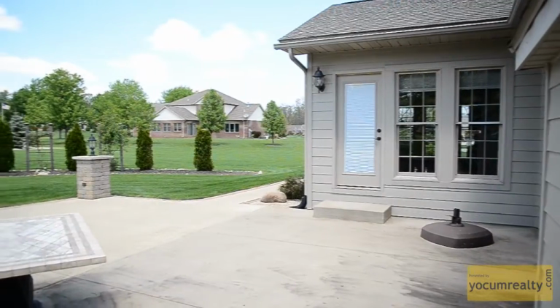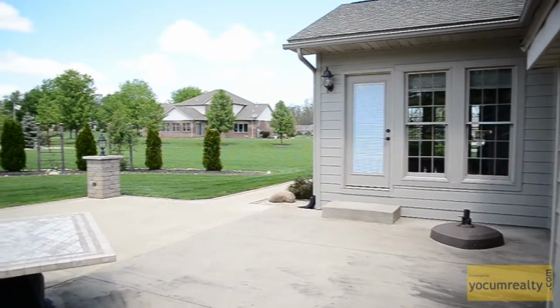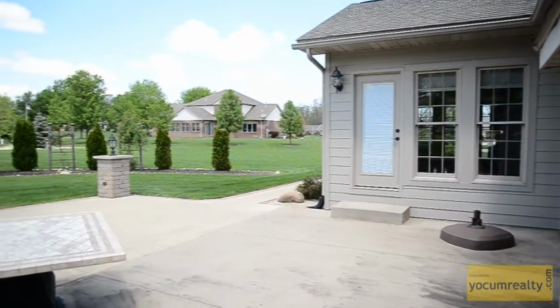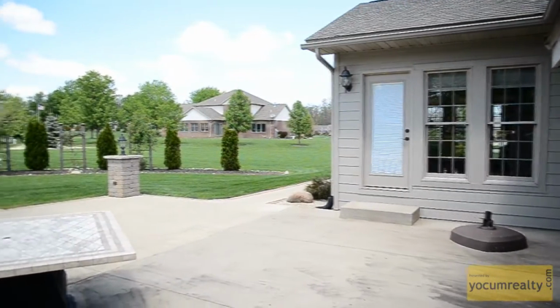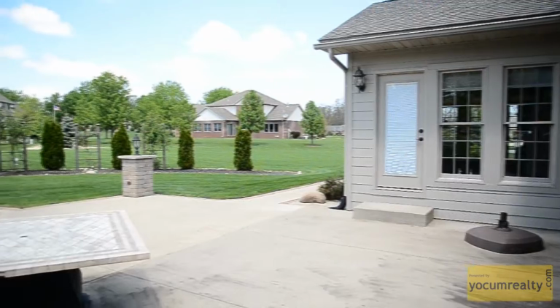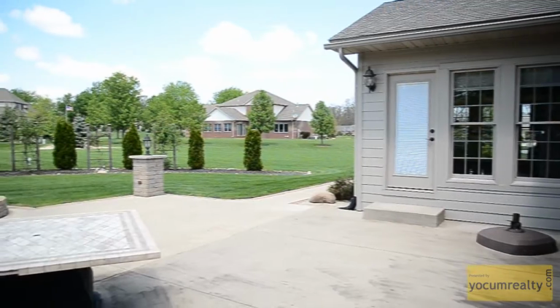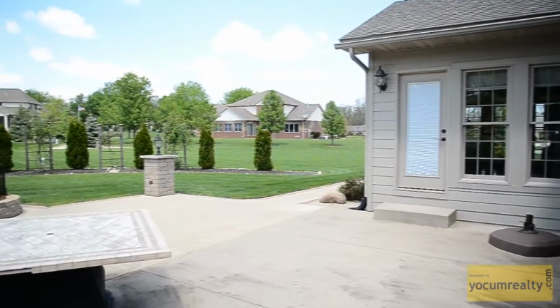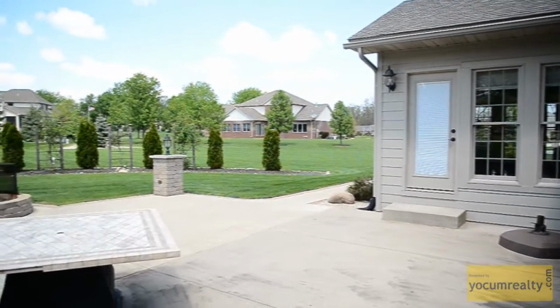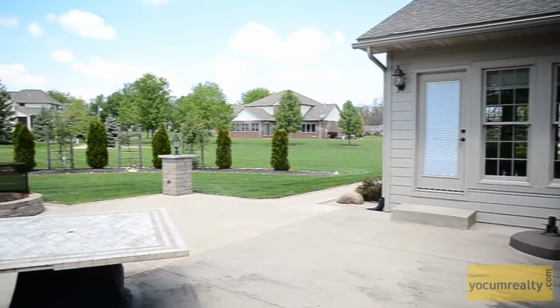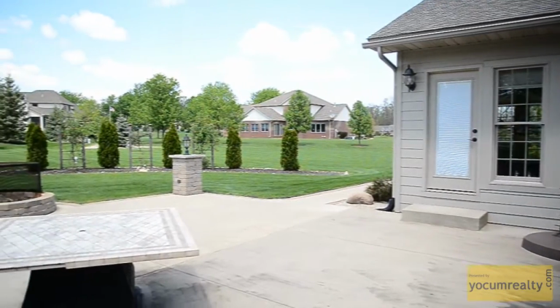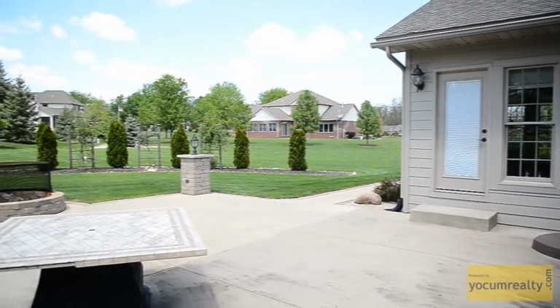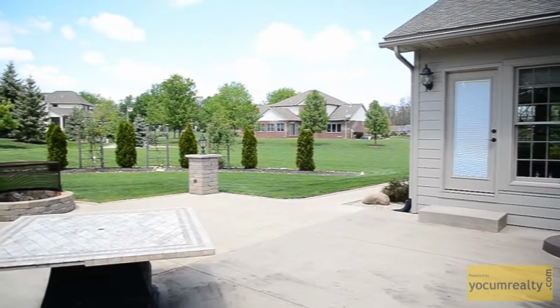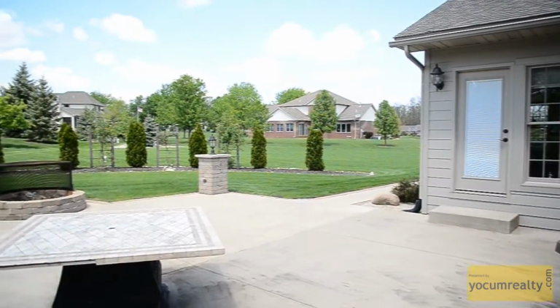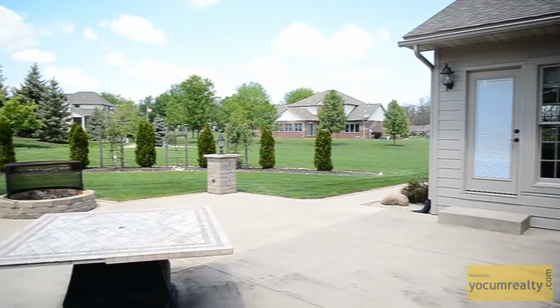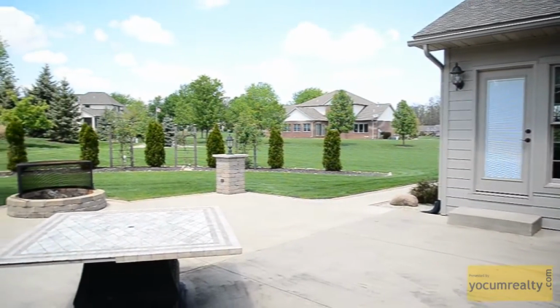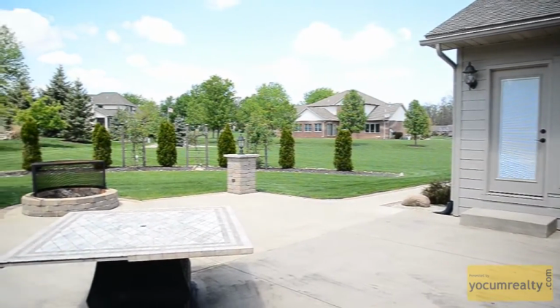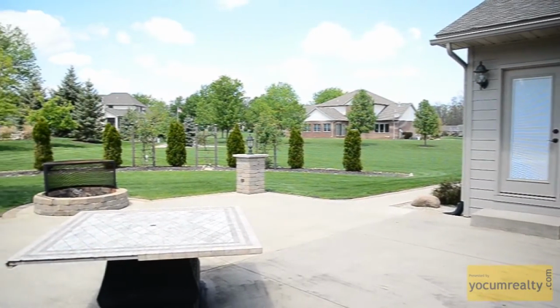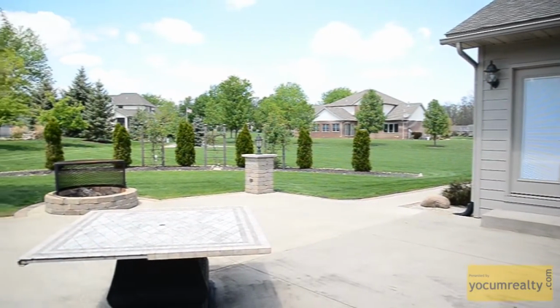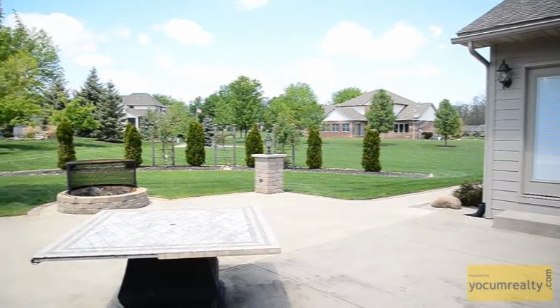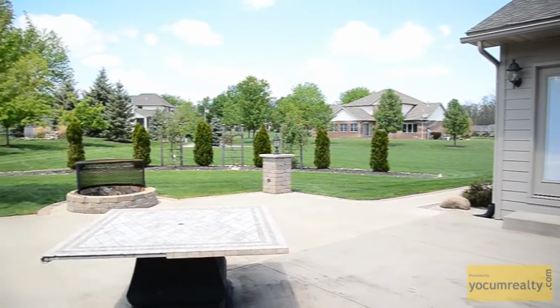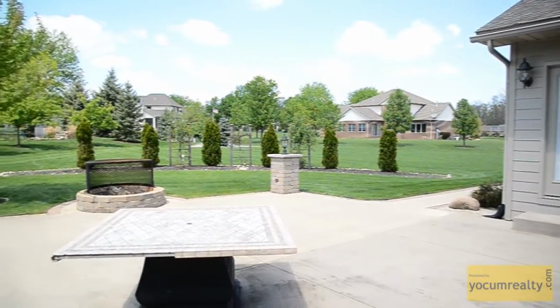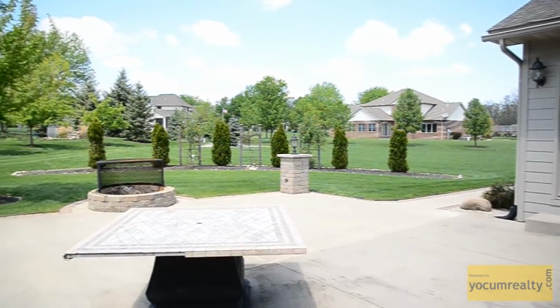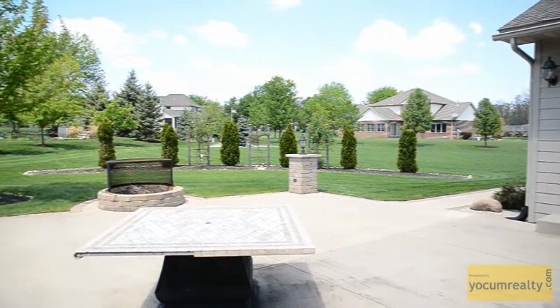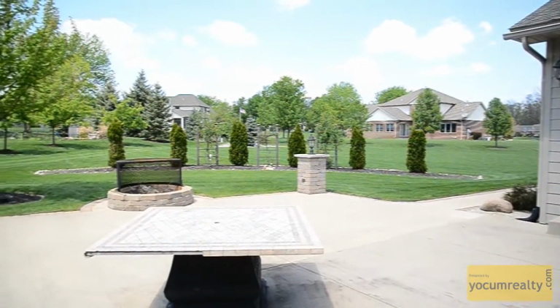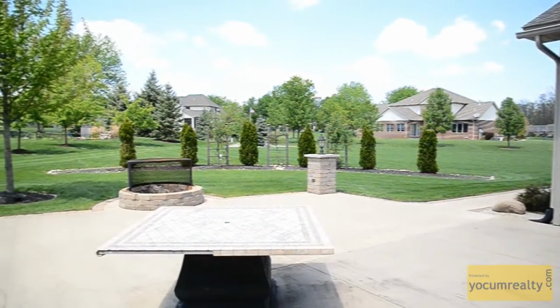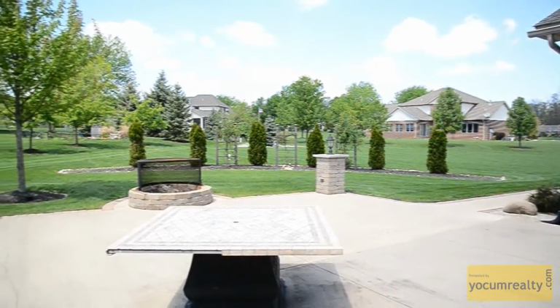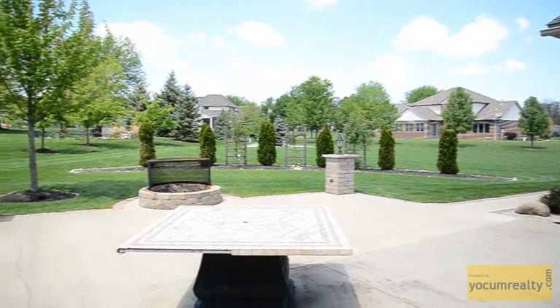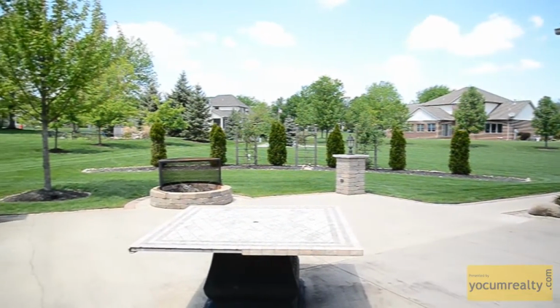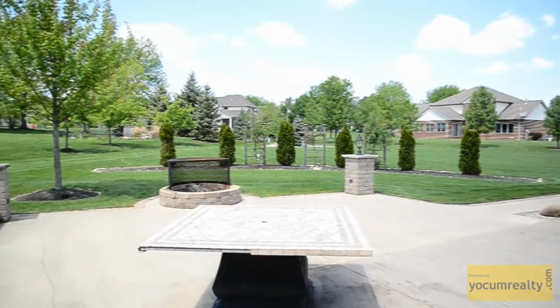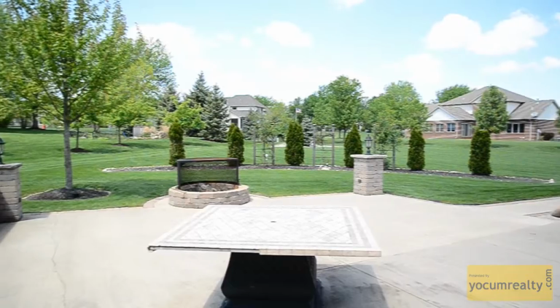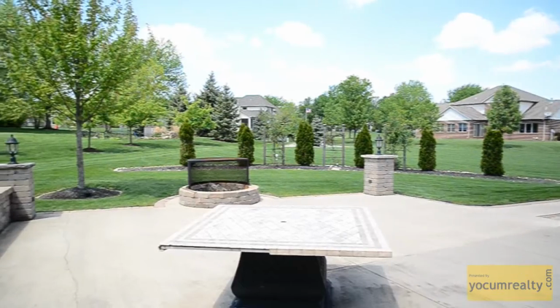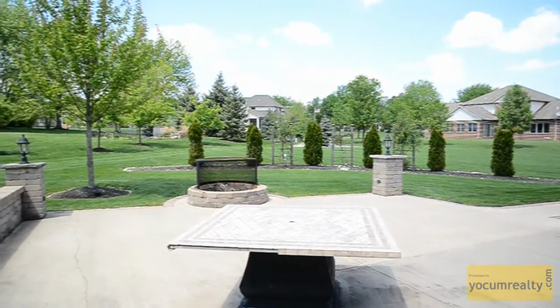The back of the home has a huge cement patio that provides space for outdoor activities, overlooking a scenic backyard.